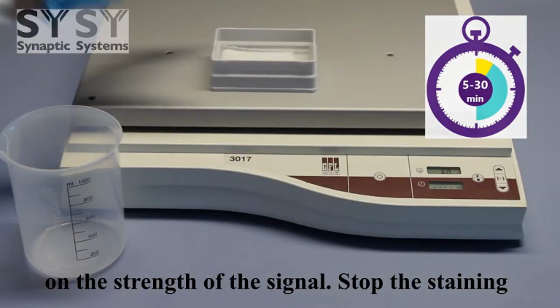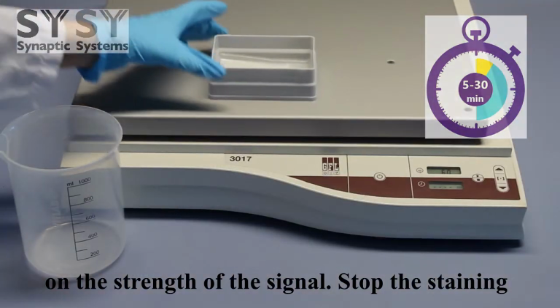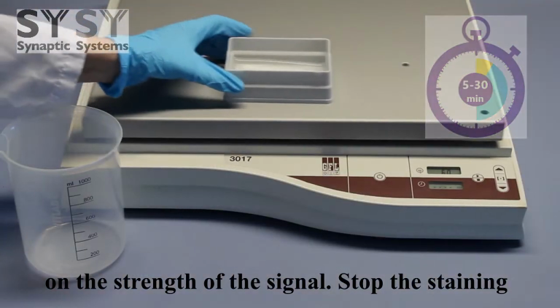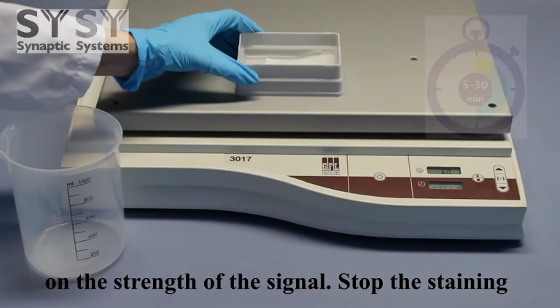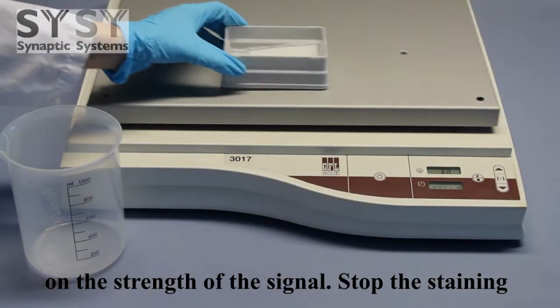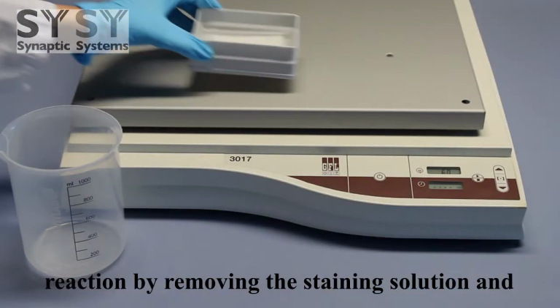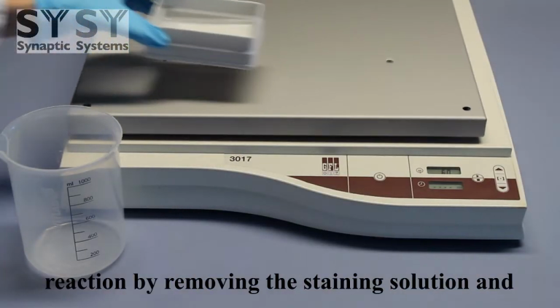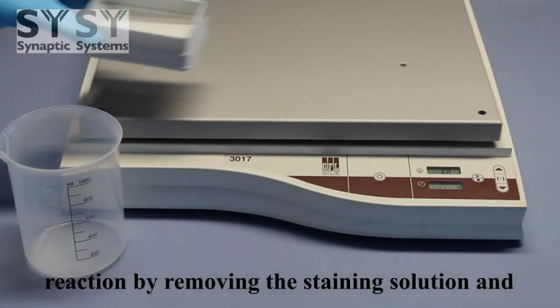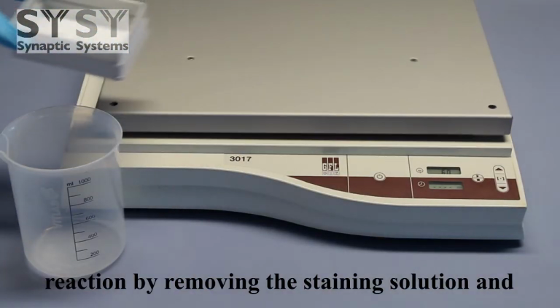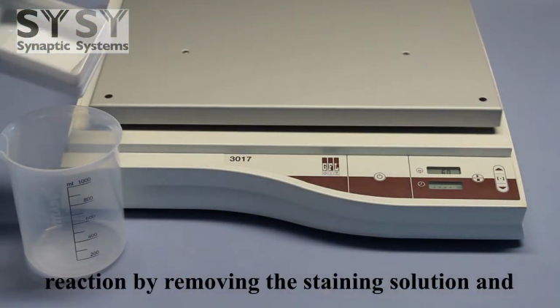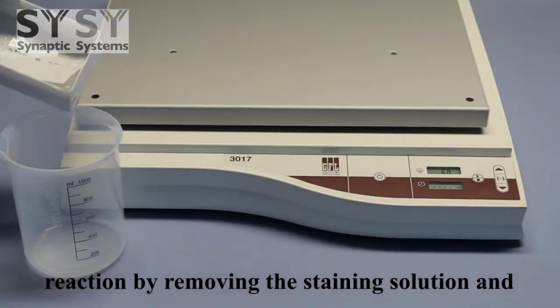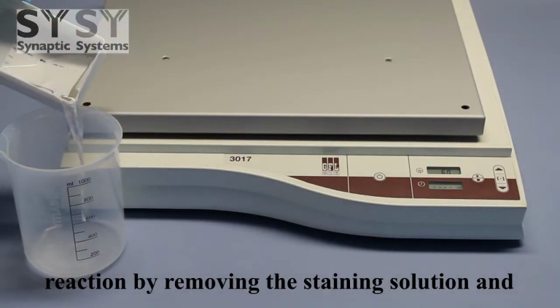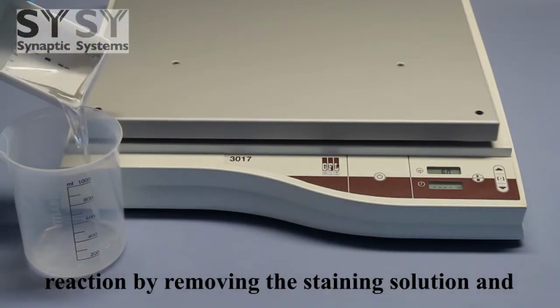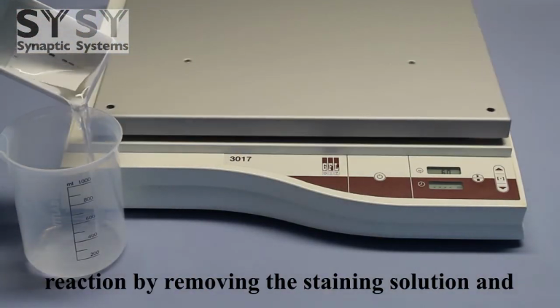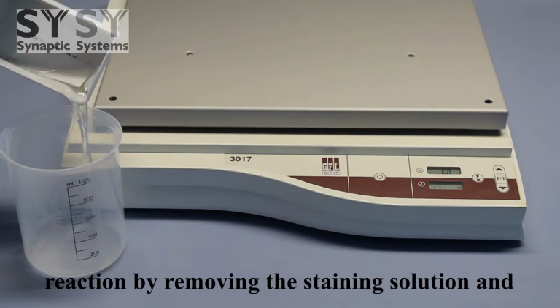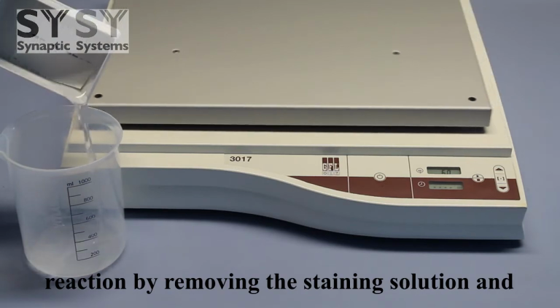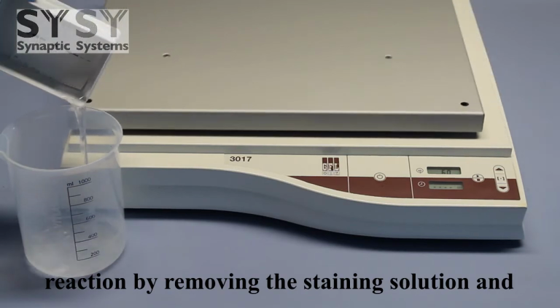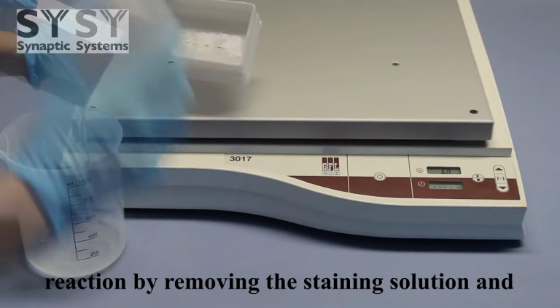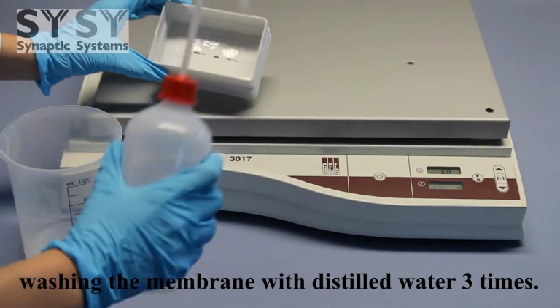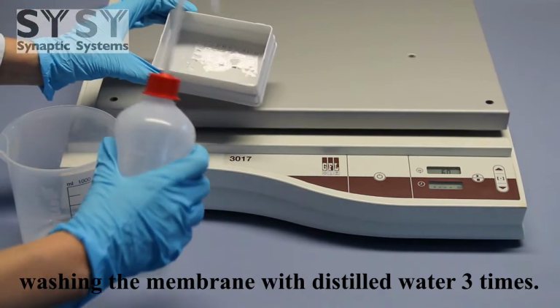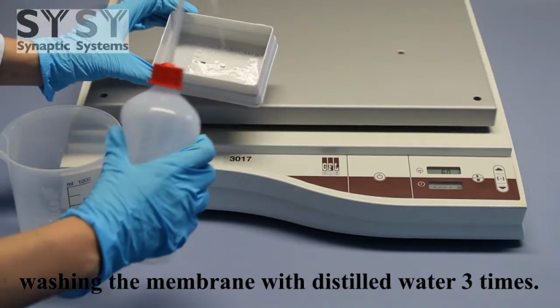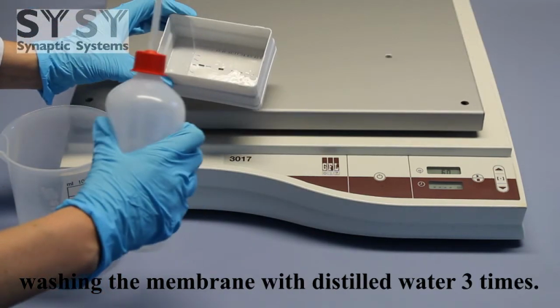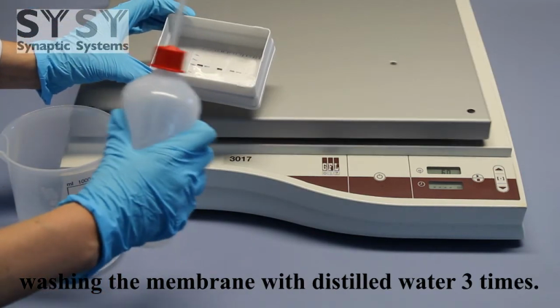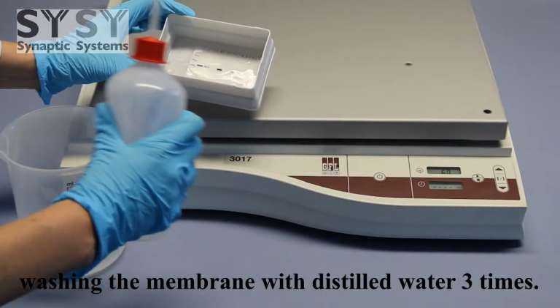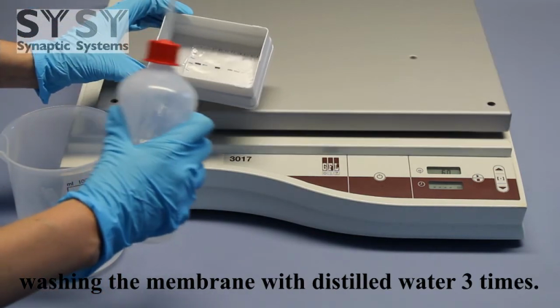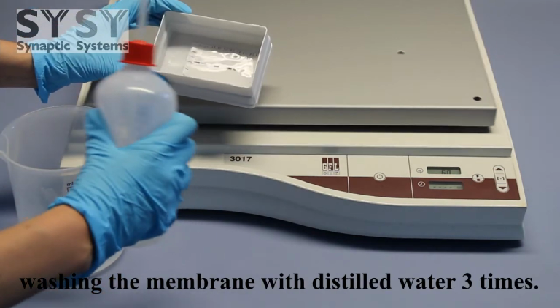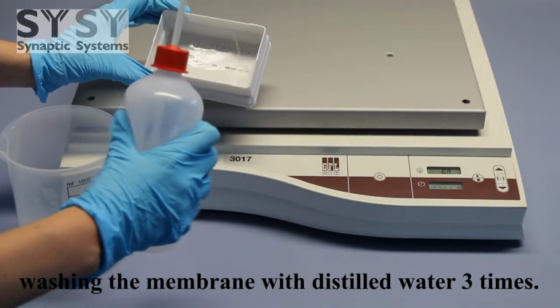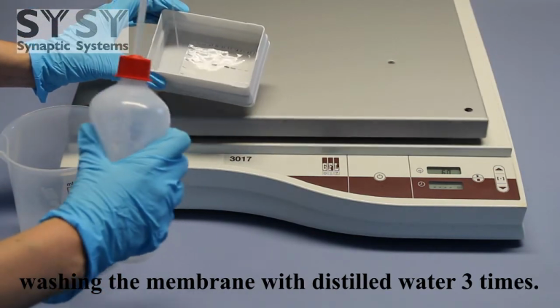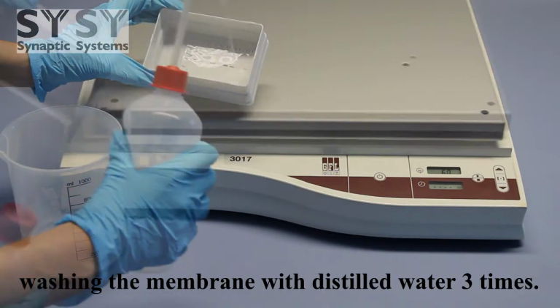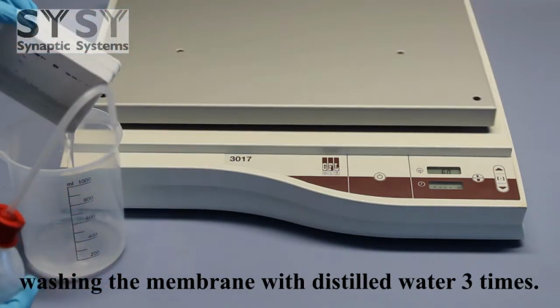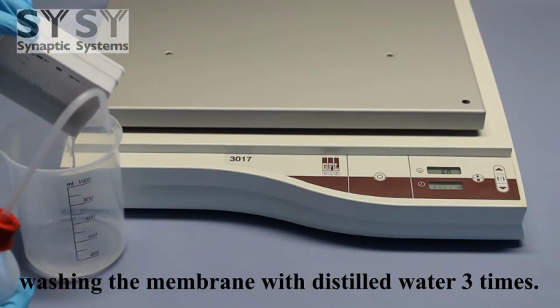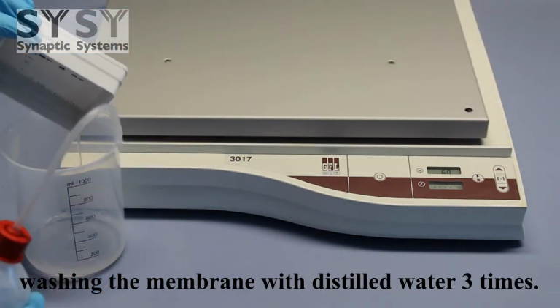Stop the staining reaction by removing the staining solution and washing the membrane with distilled water 3 times.